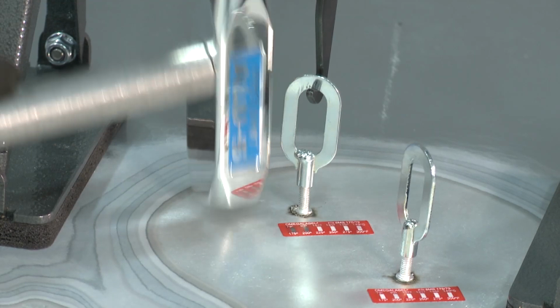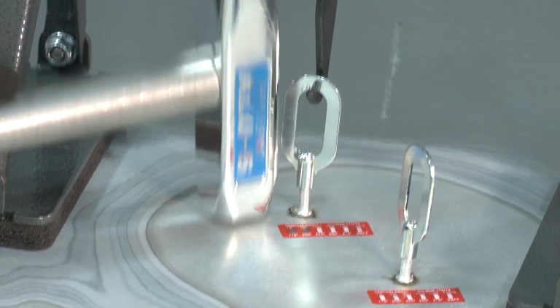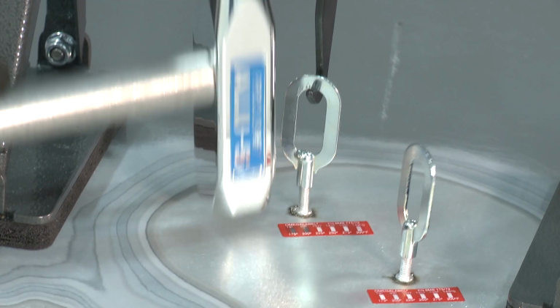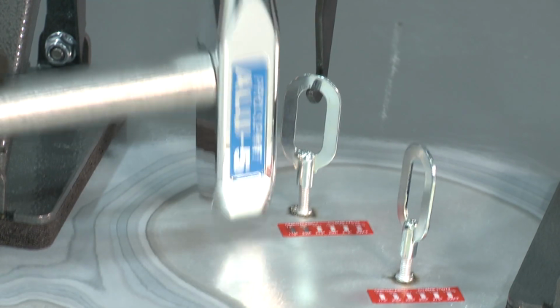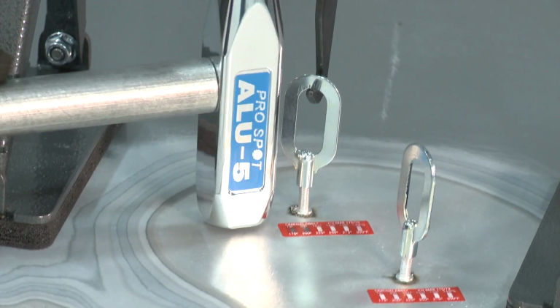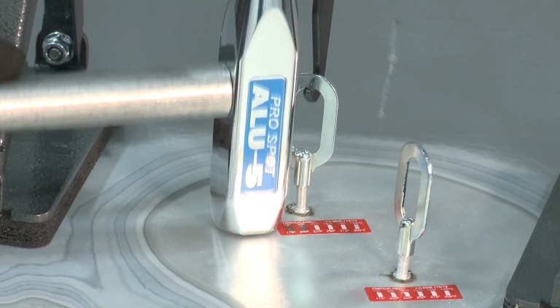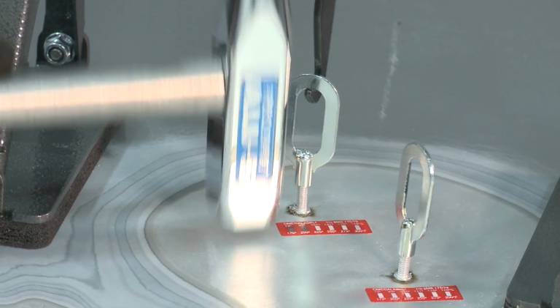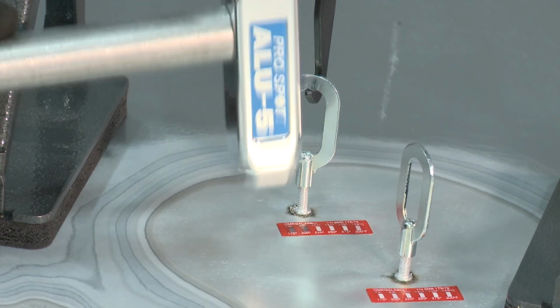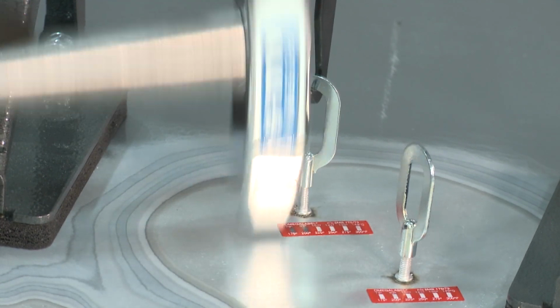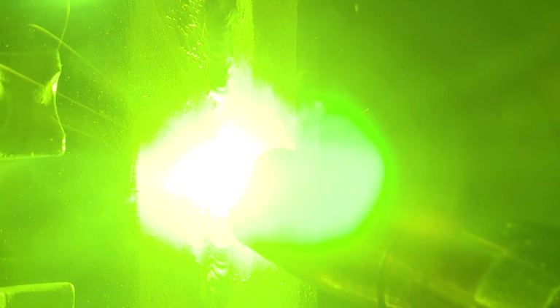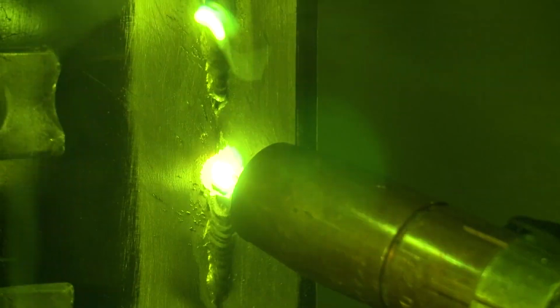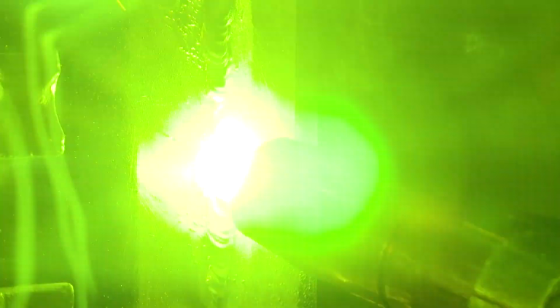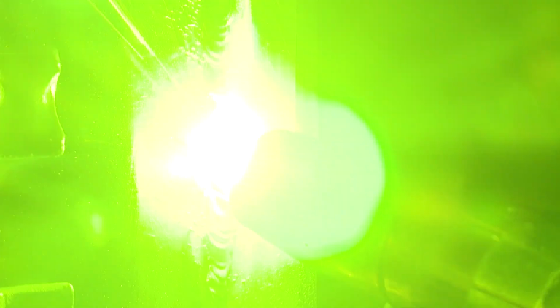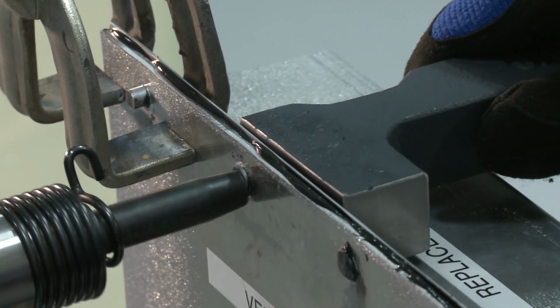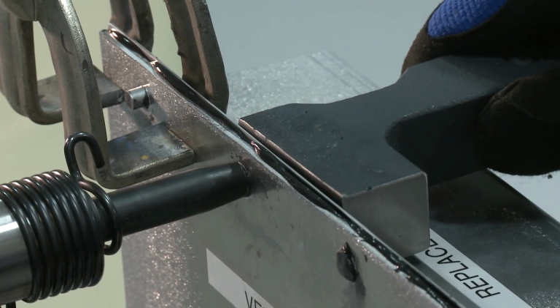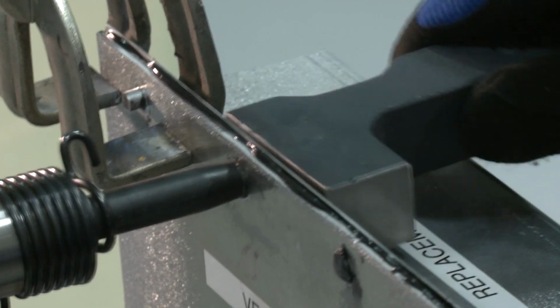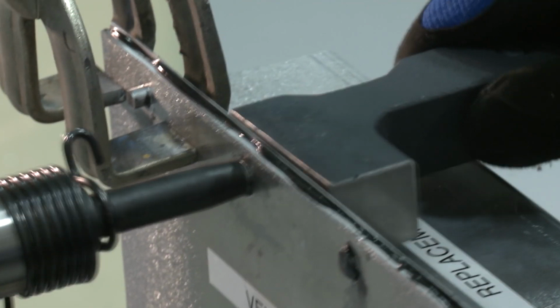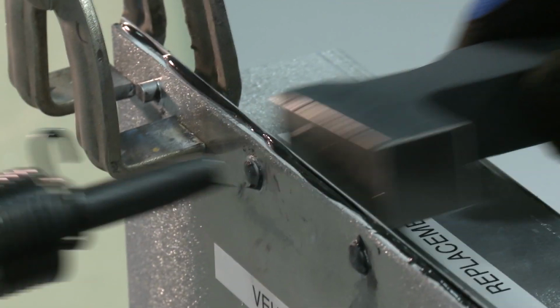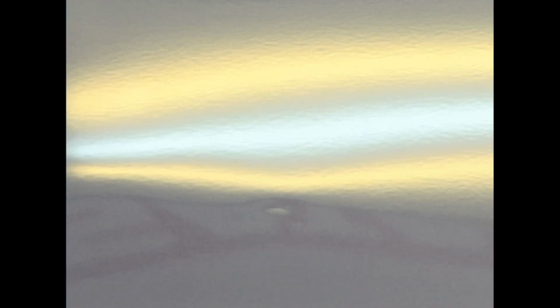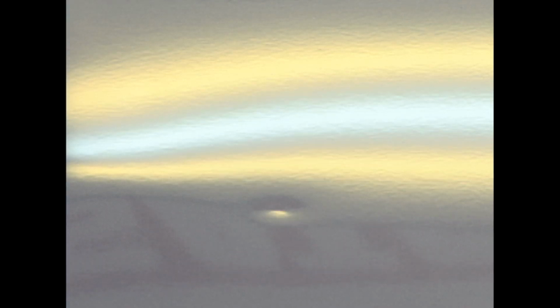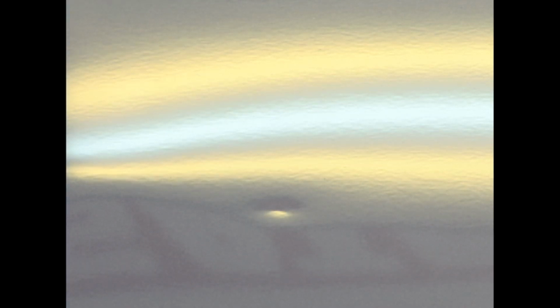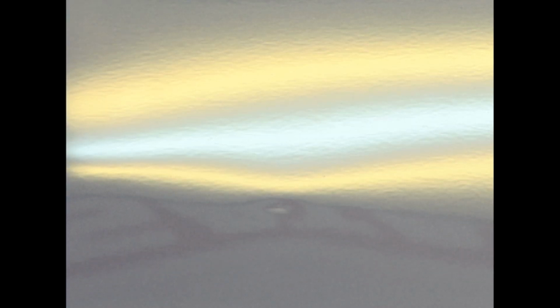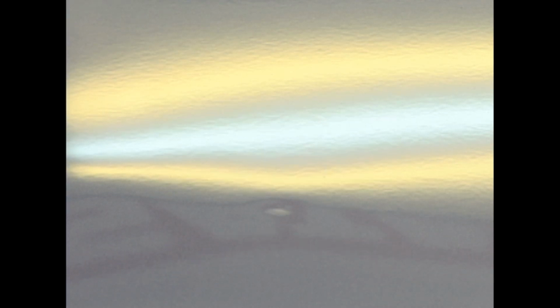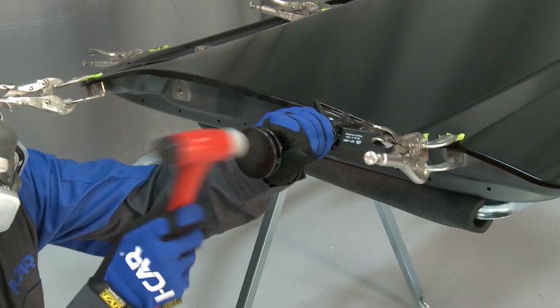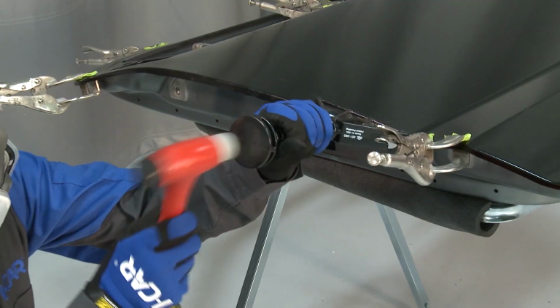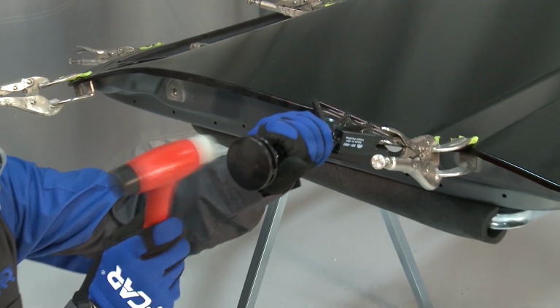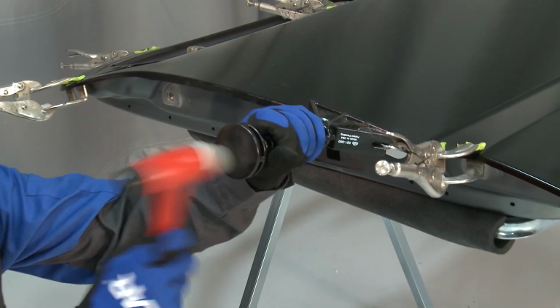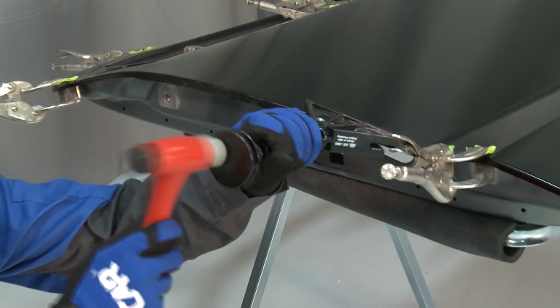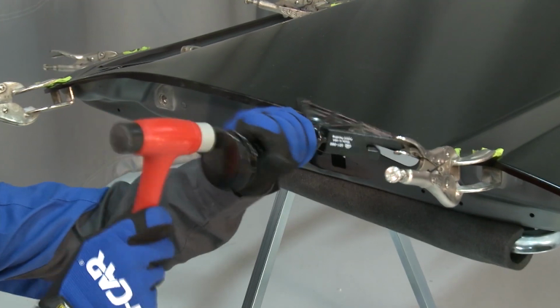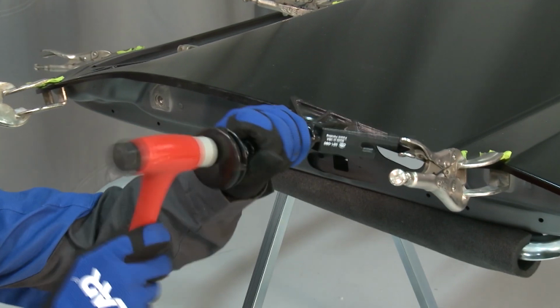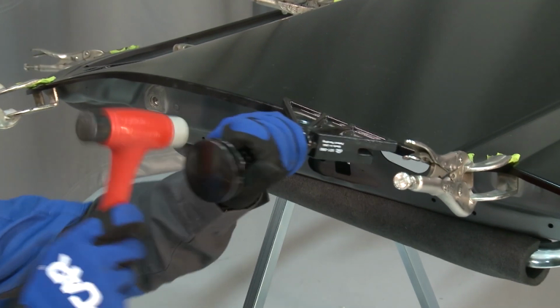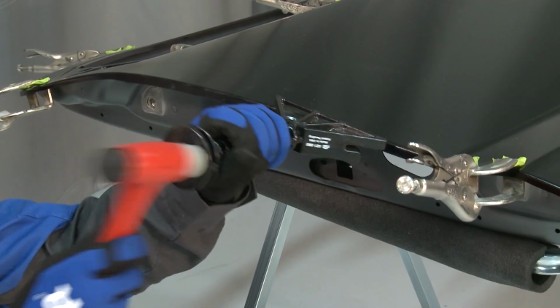APR01 delves into straightening, welding, rivet bonding, paintless dent repair, and installation of aluminum panels.